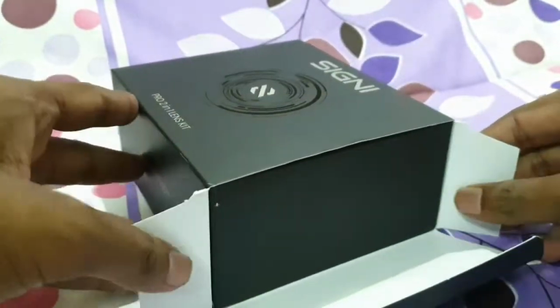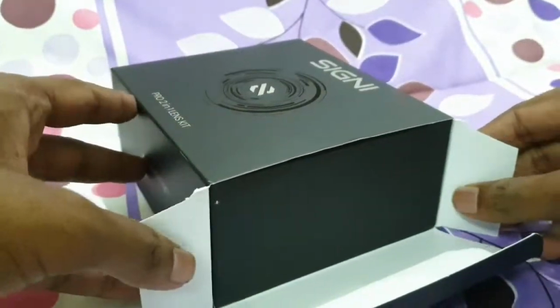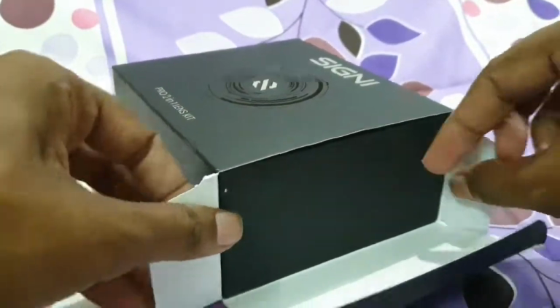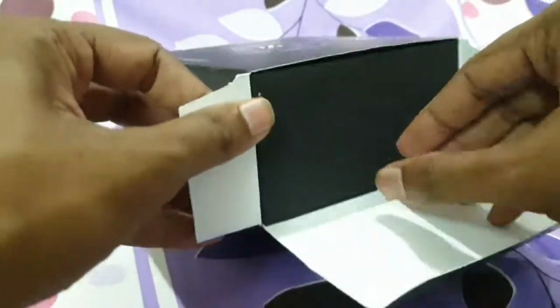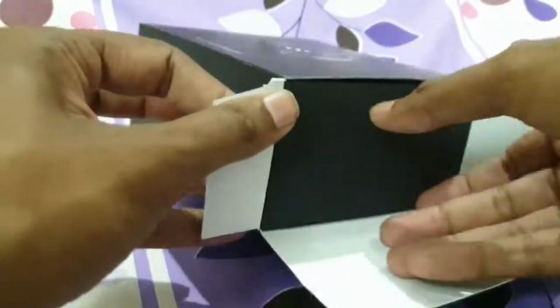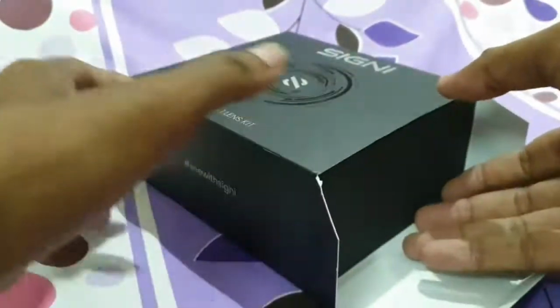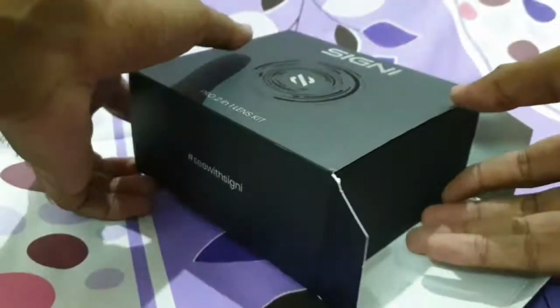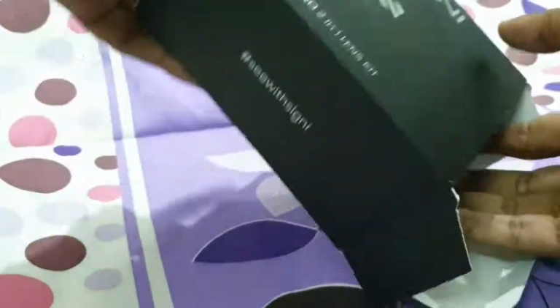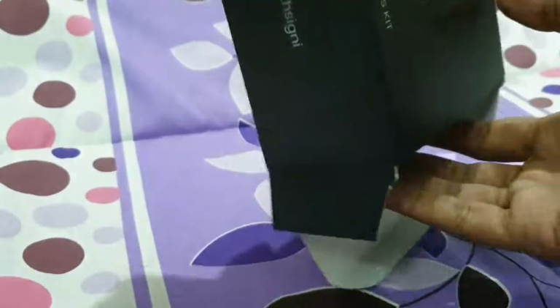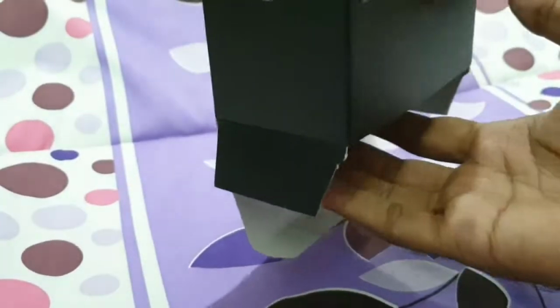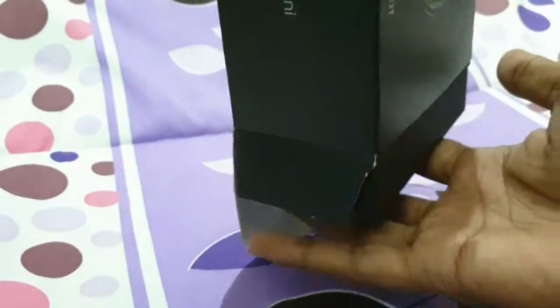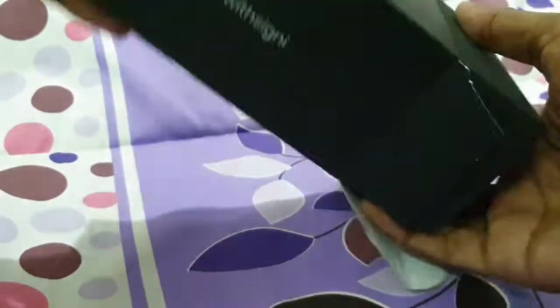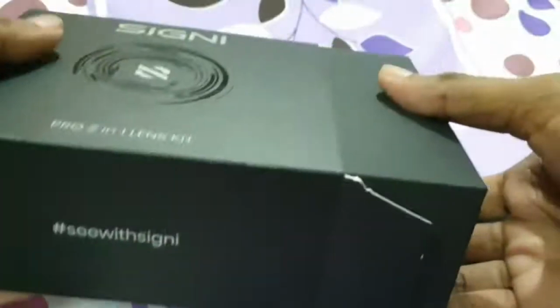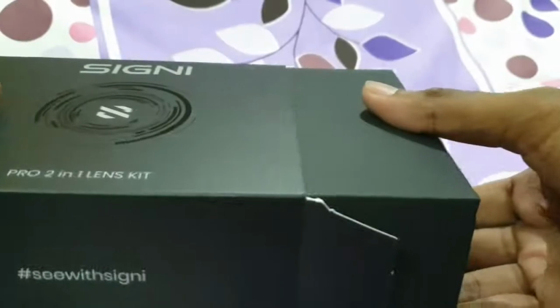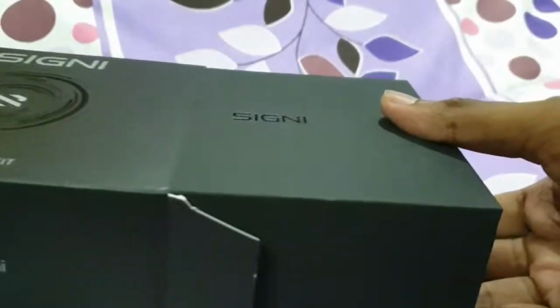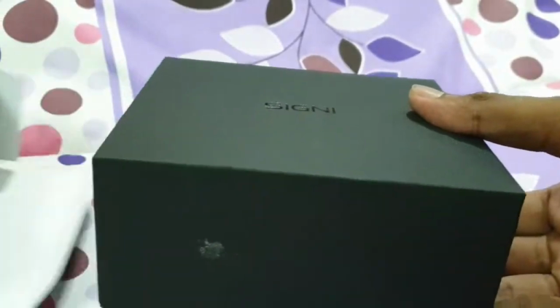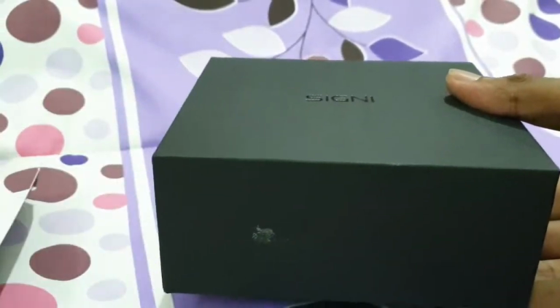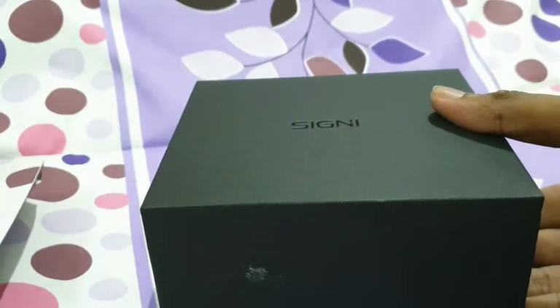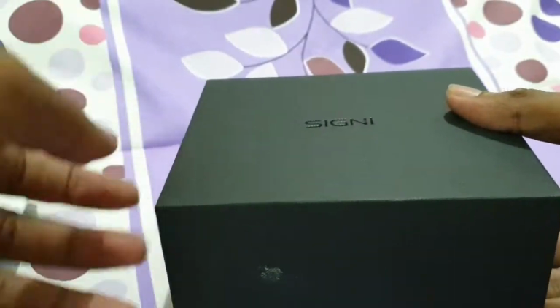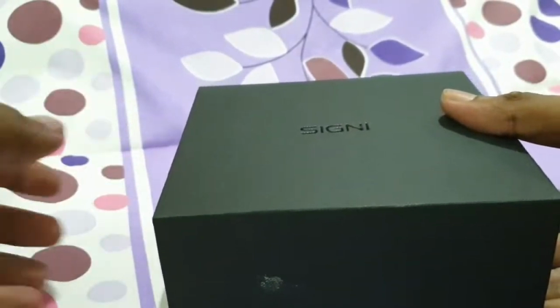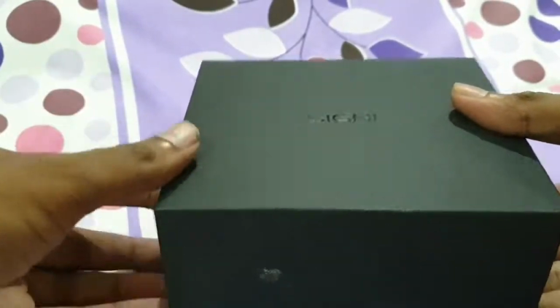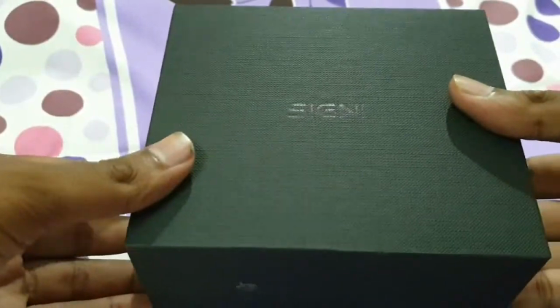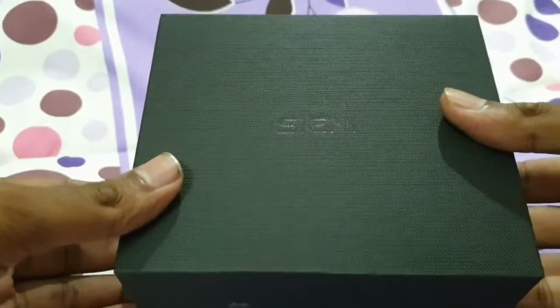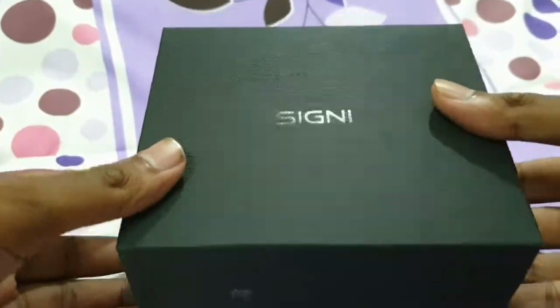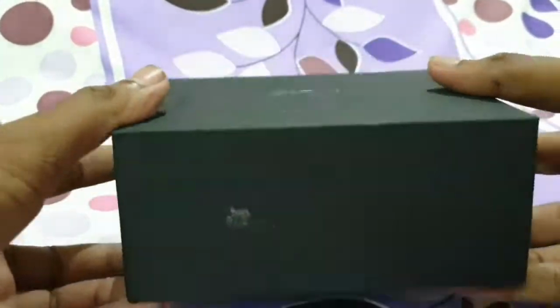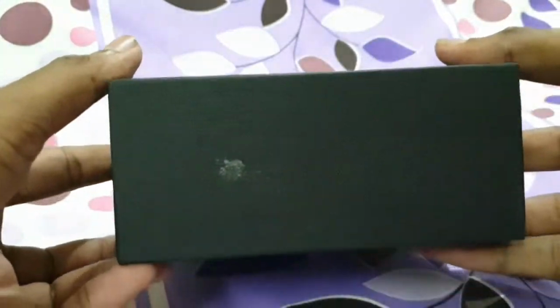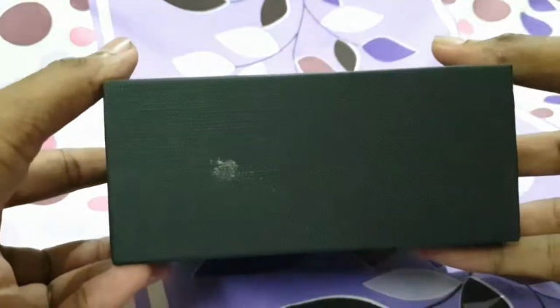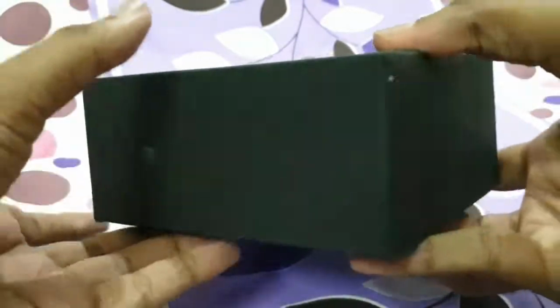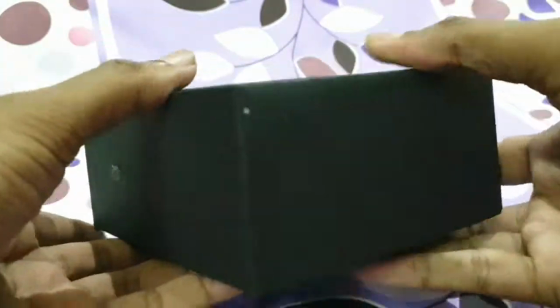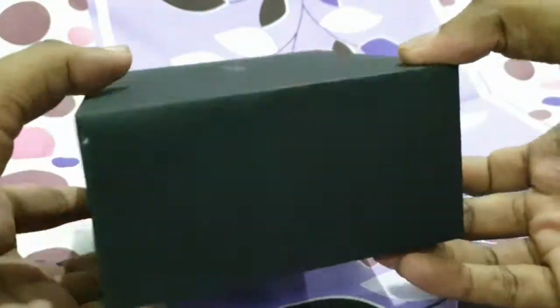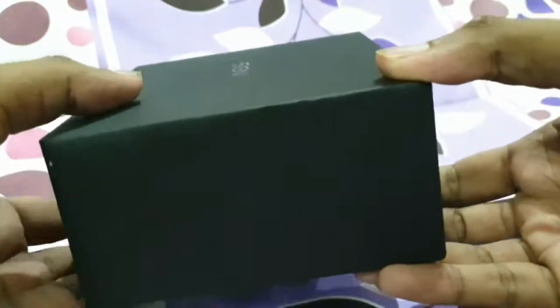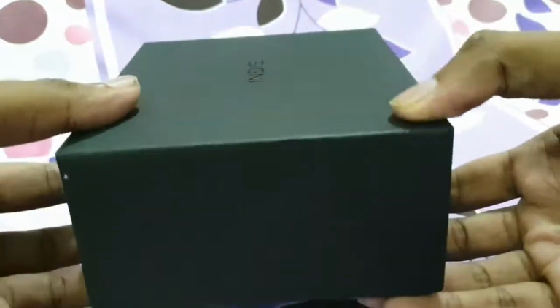It has a pretty good box, and it's all about the box for a quality product.